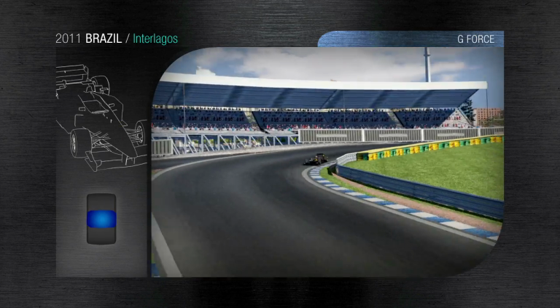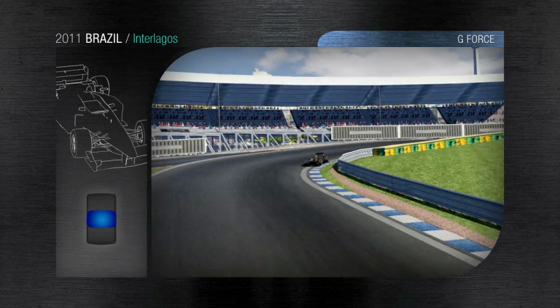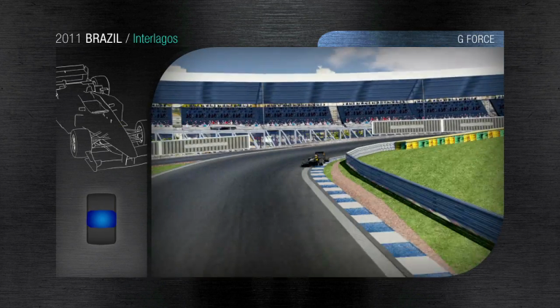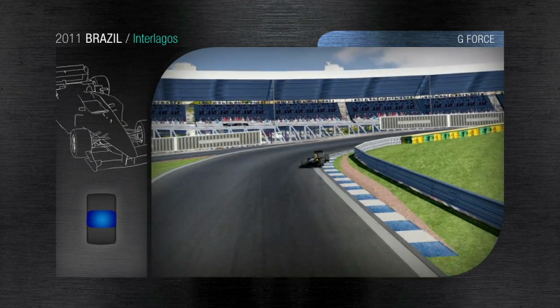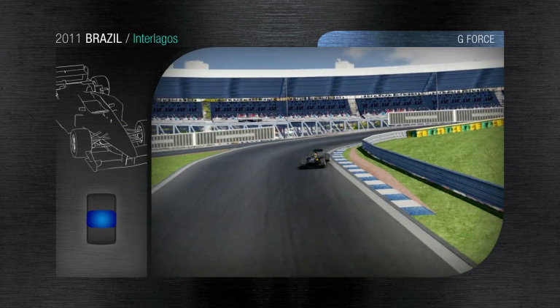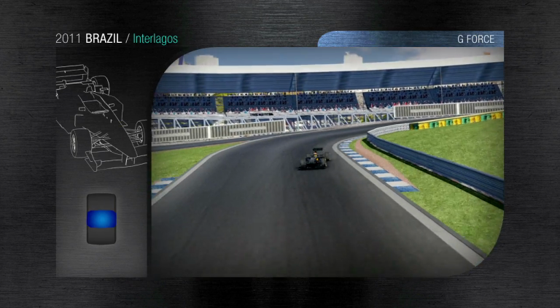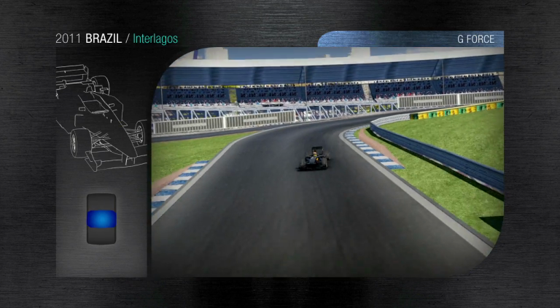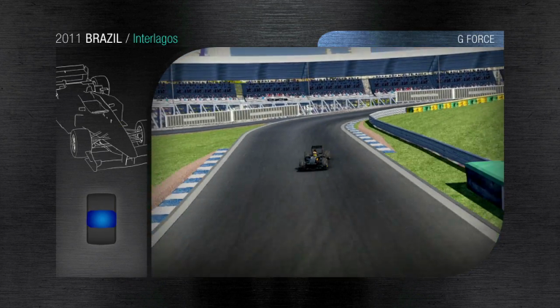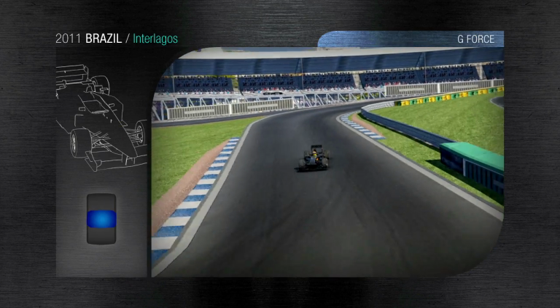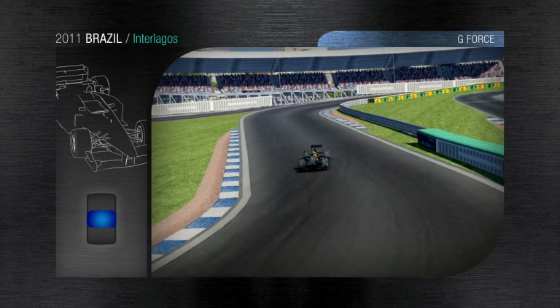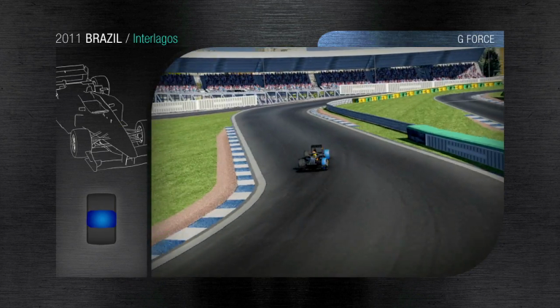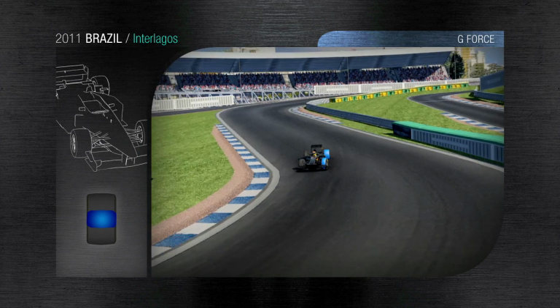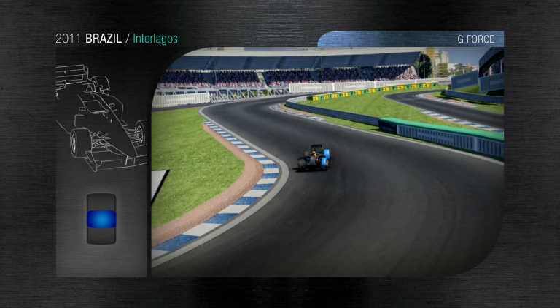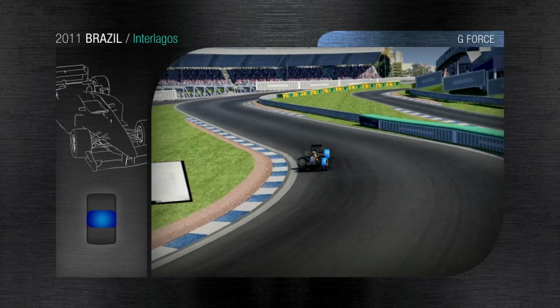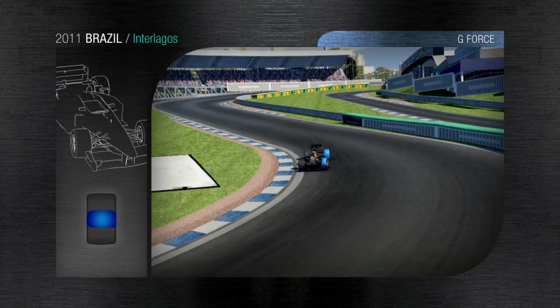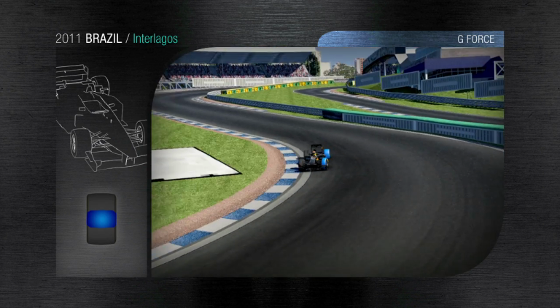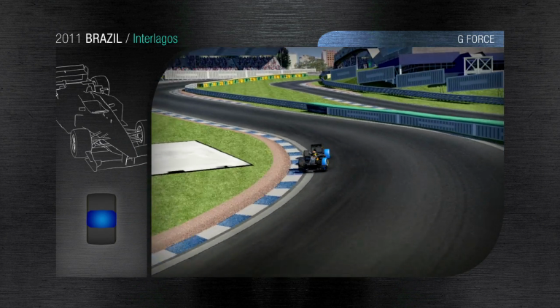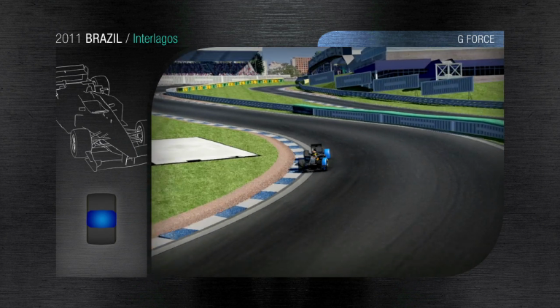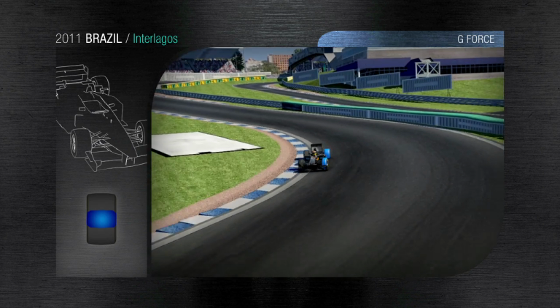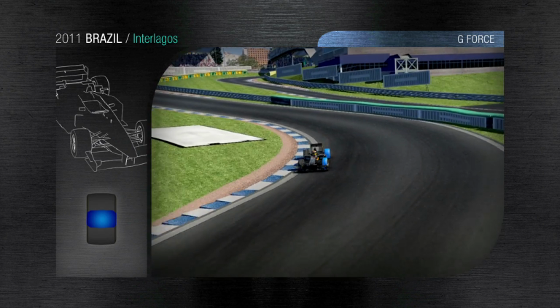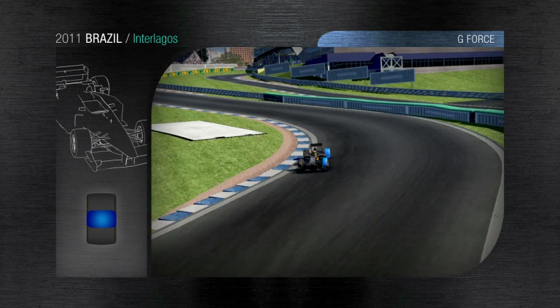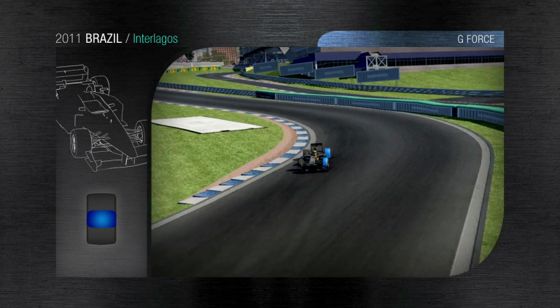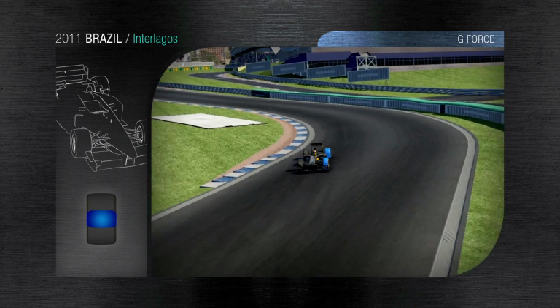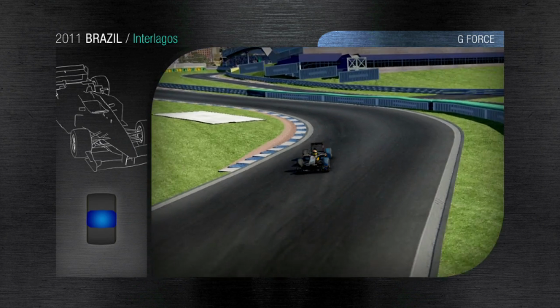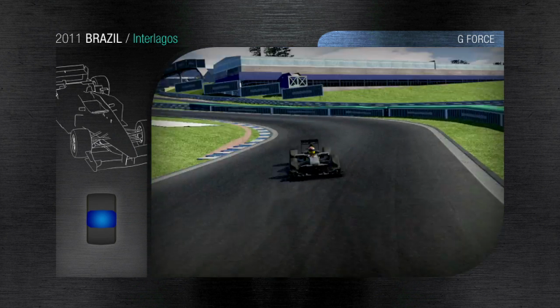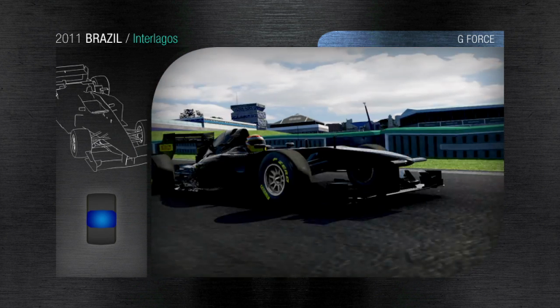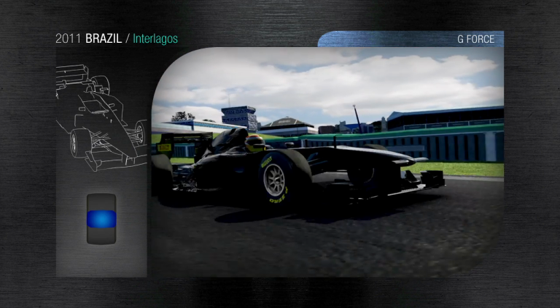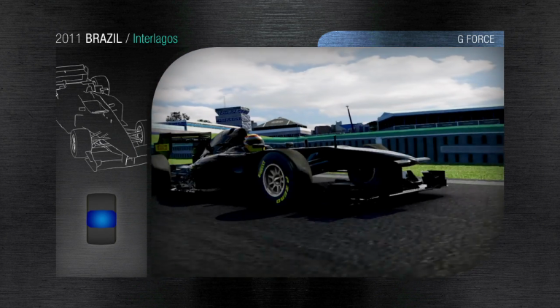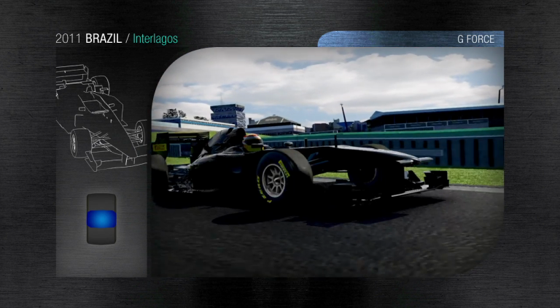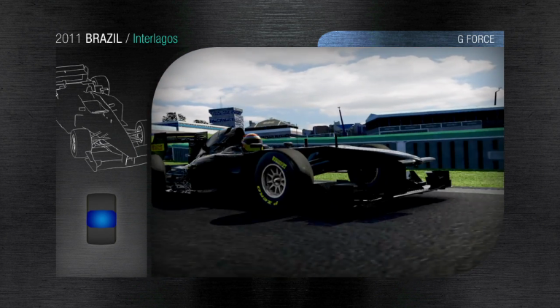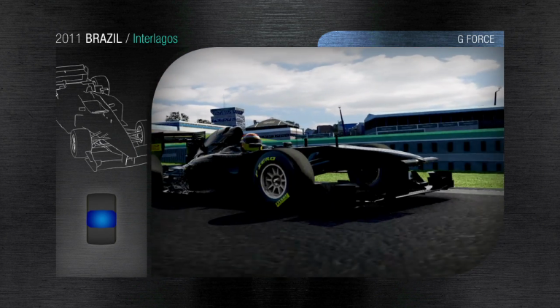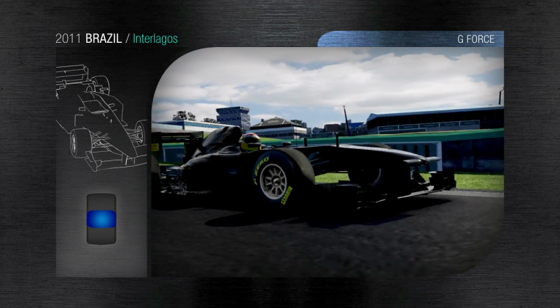Under full acceleration at 250 kph, the drivers tackle the Curva do Sol, which generates a sideways acceleration of 4G.